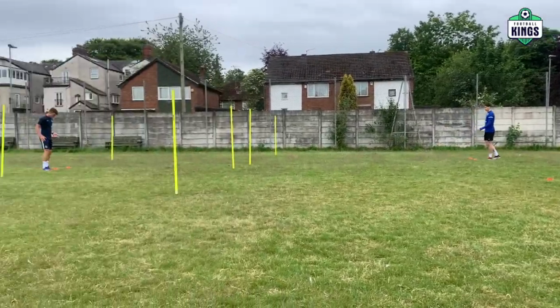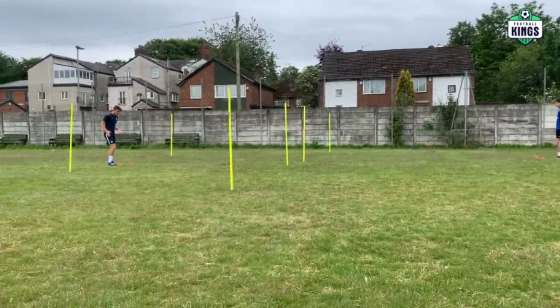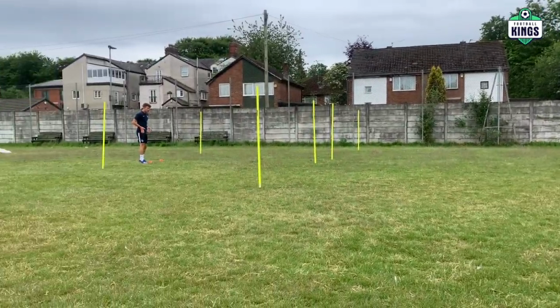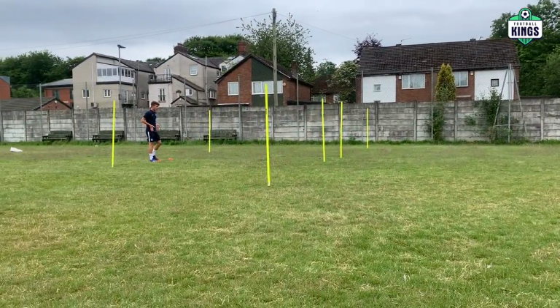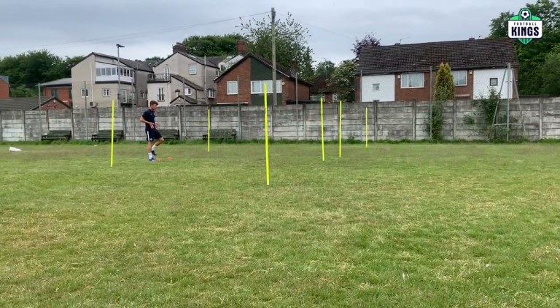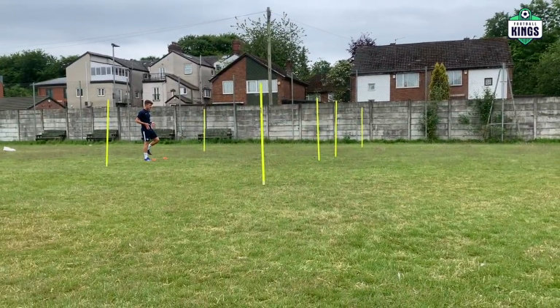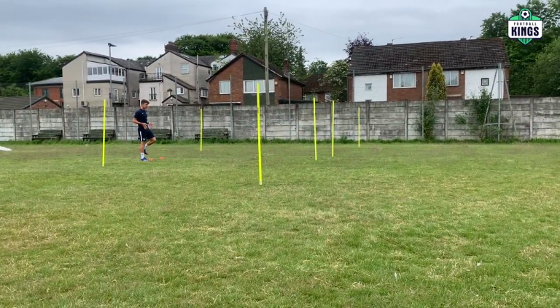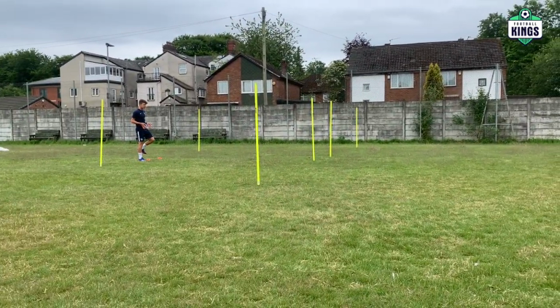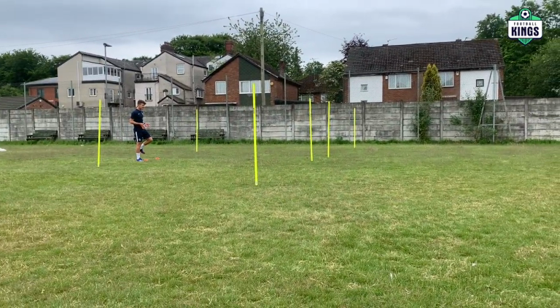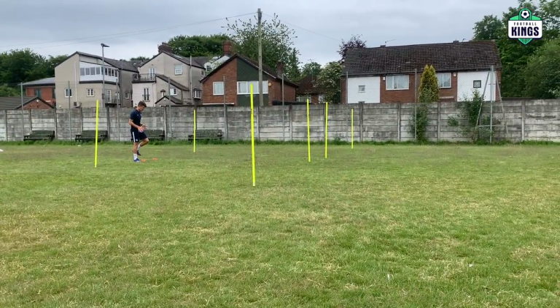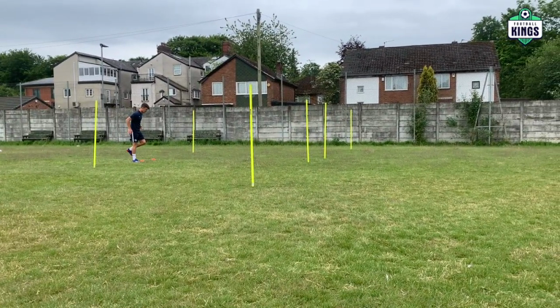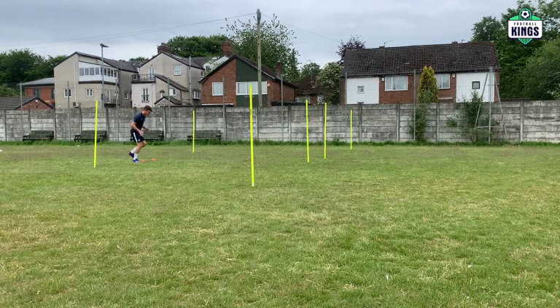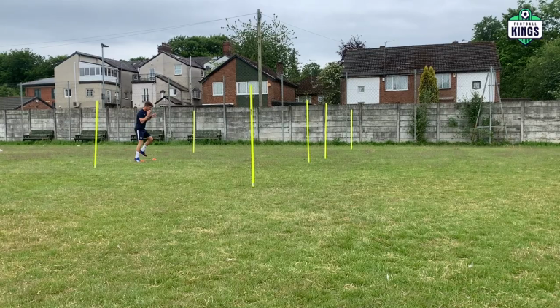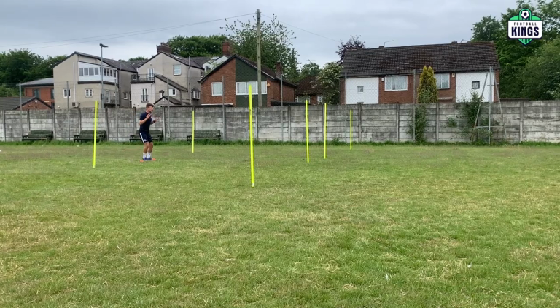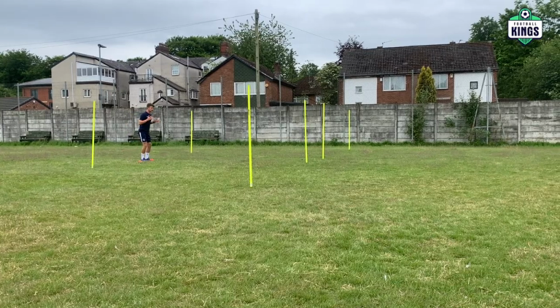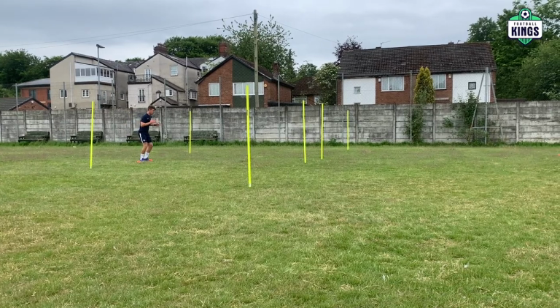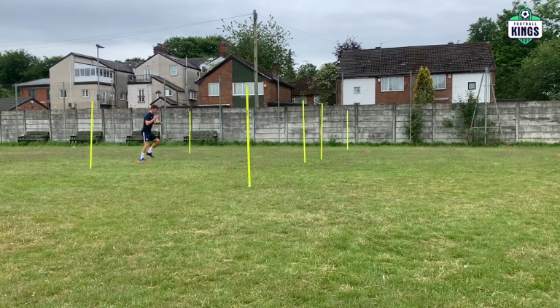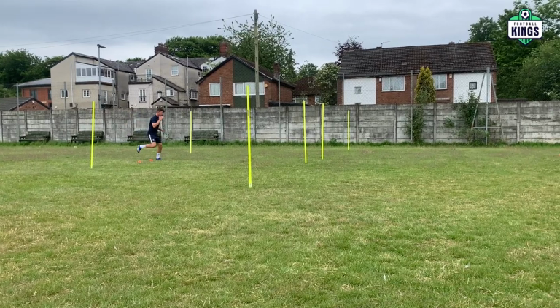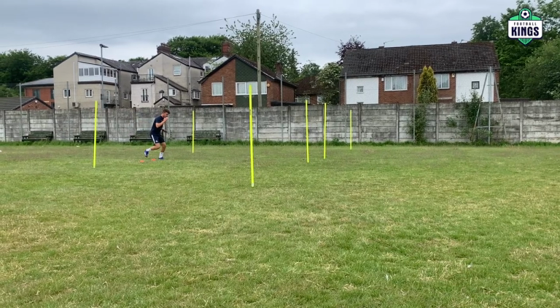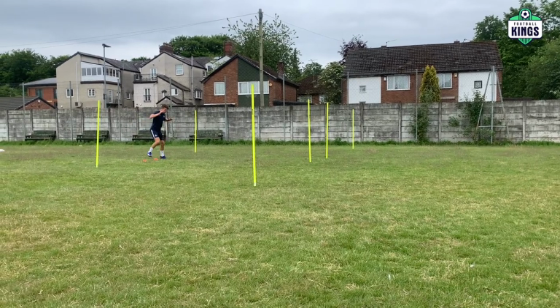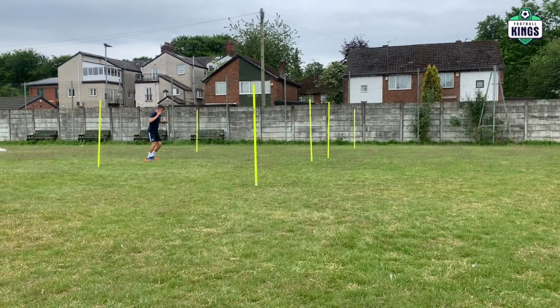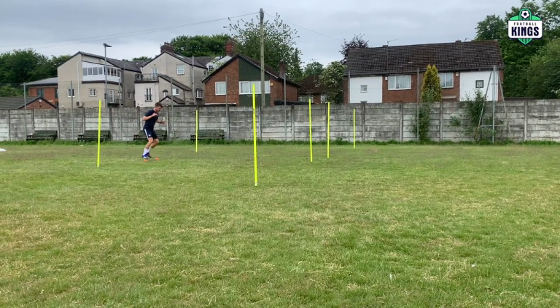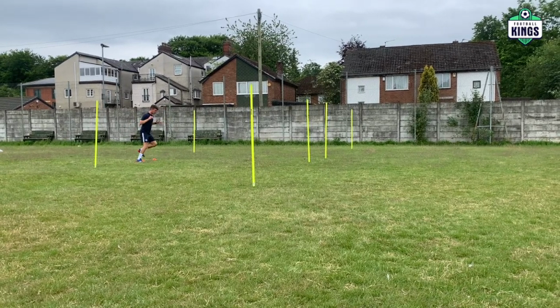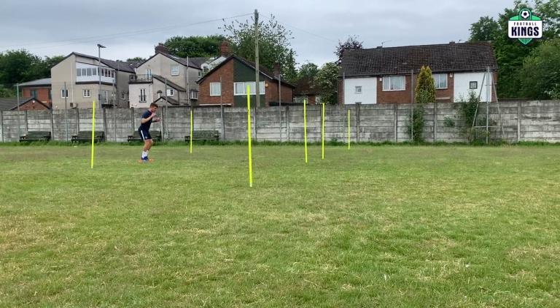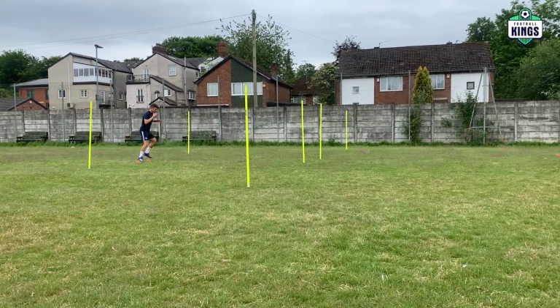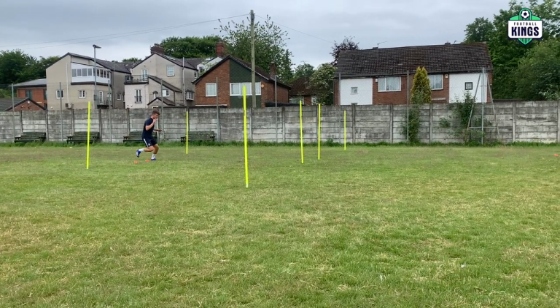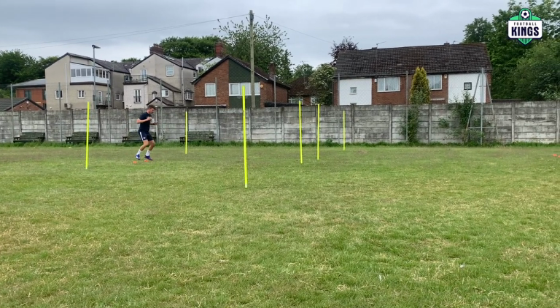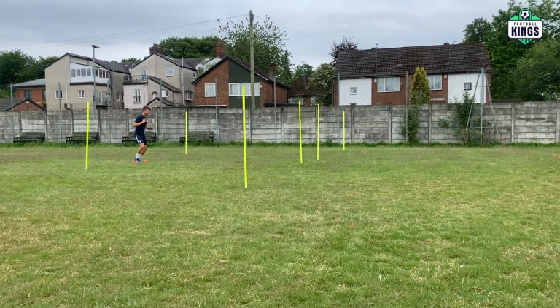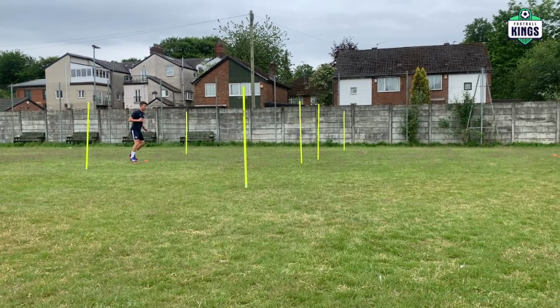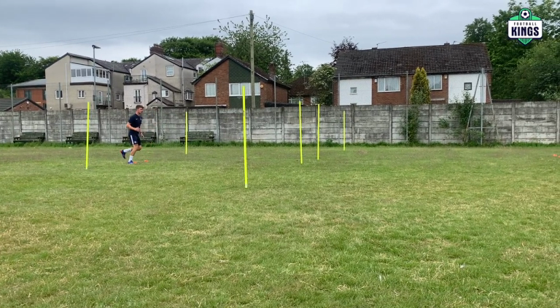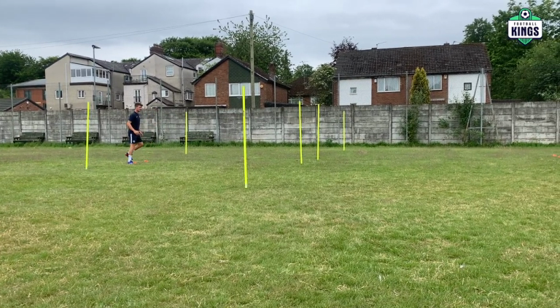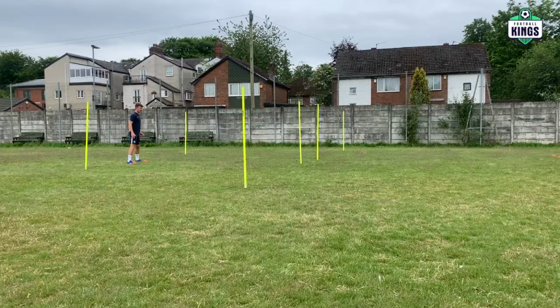1 foot always on the outside, 2 in the middle, 1 foot, 2, 1, 2, 1, 2, 1. Yeah.